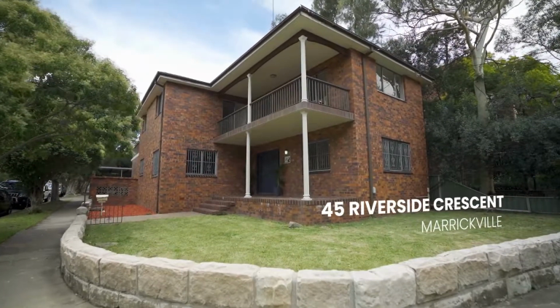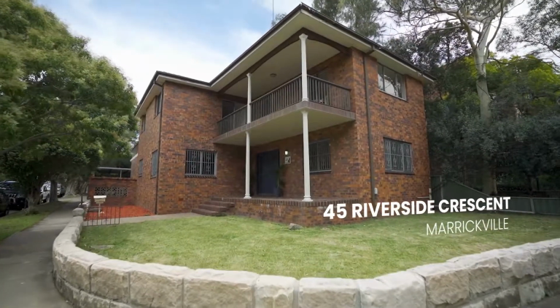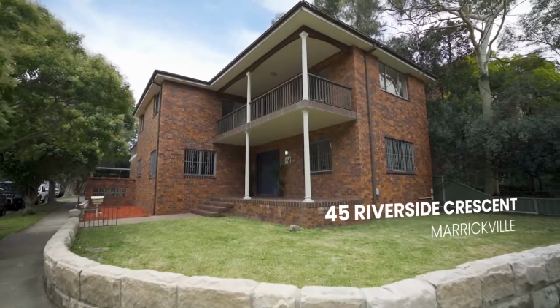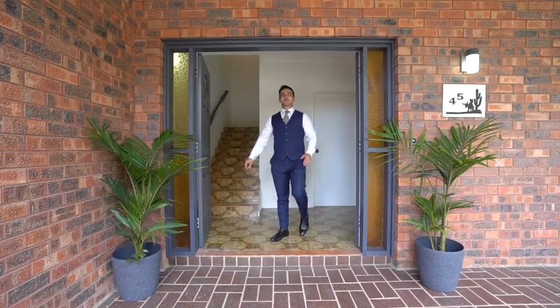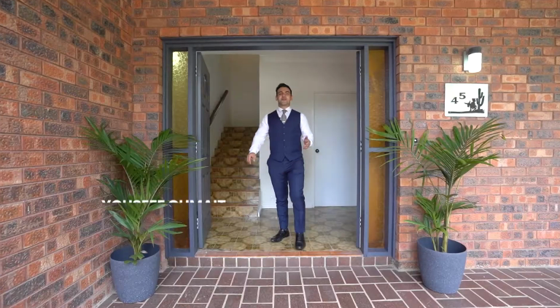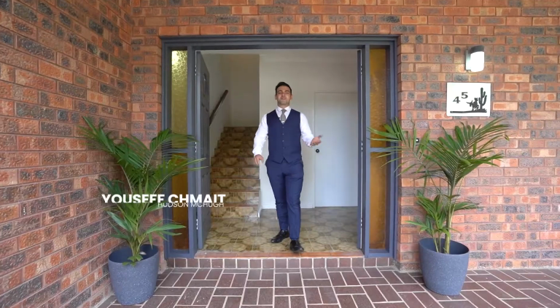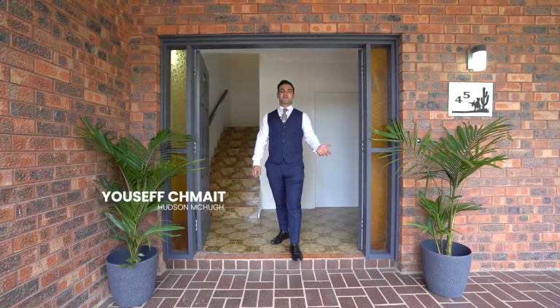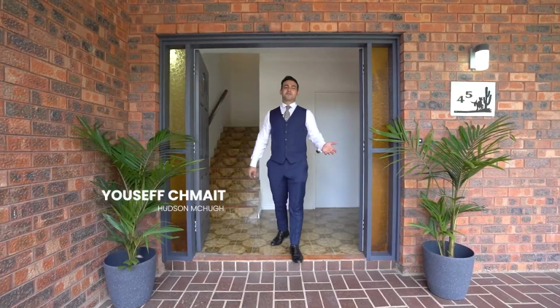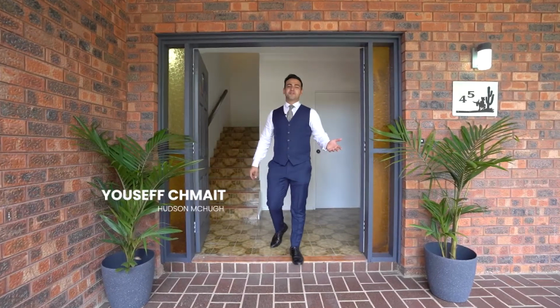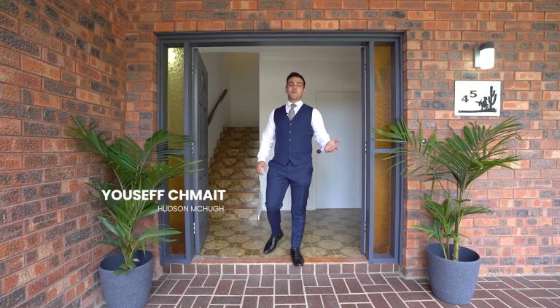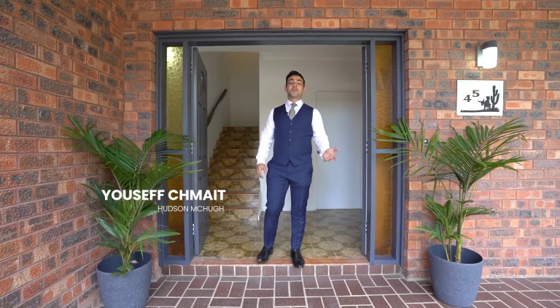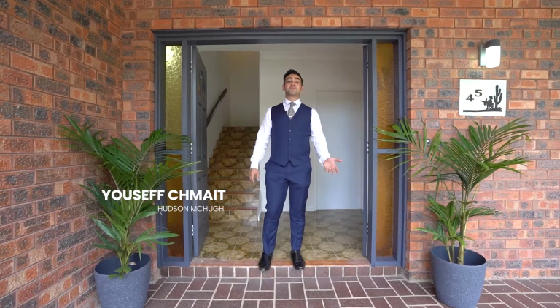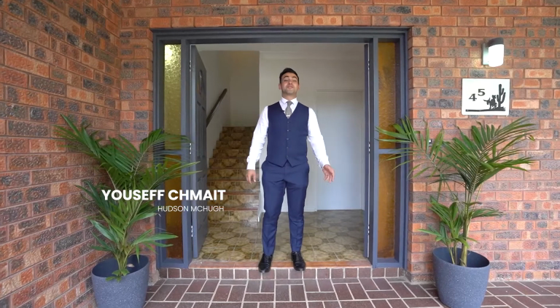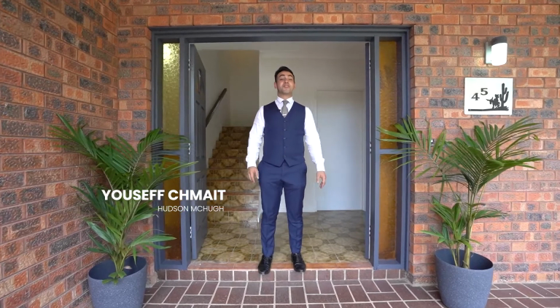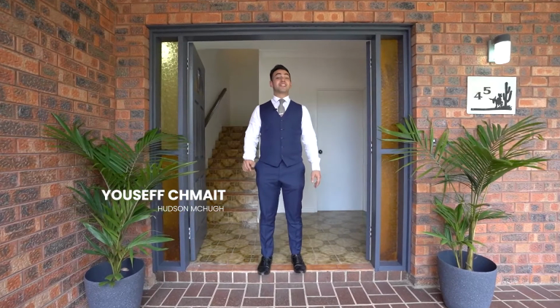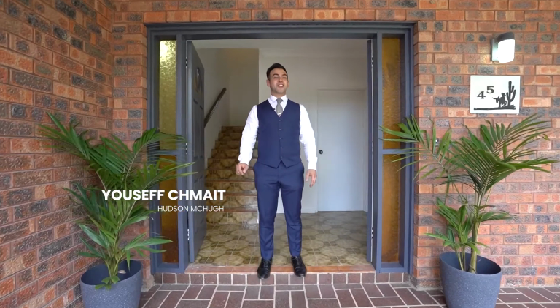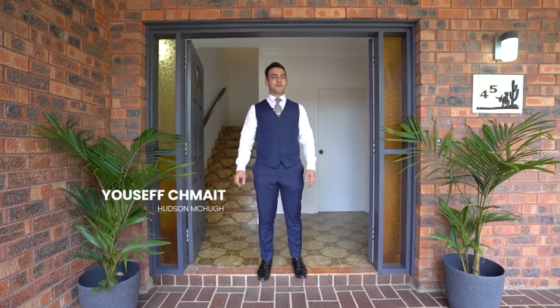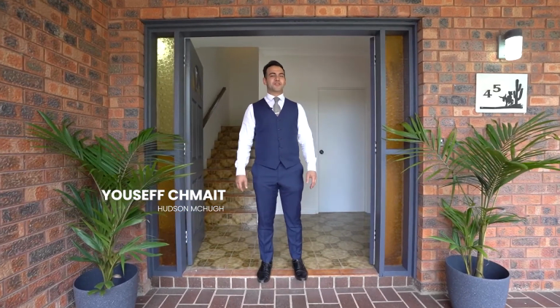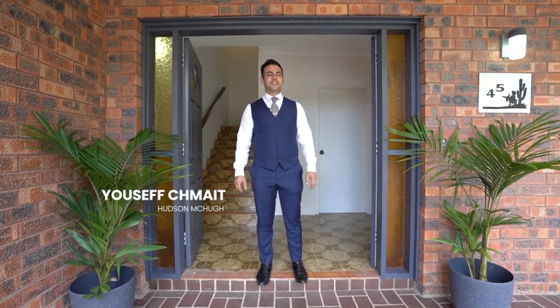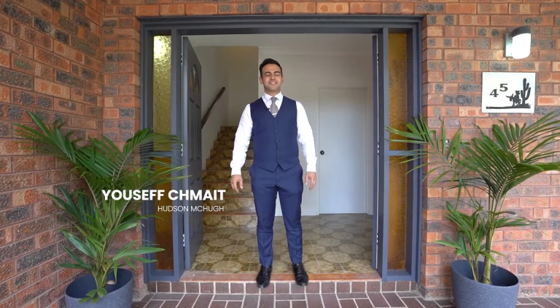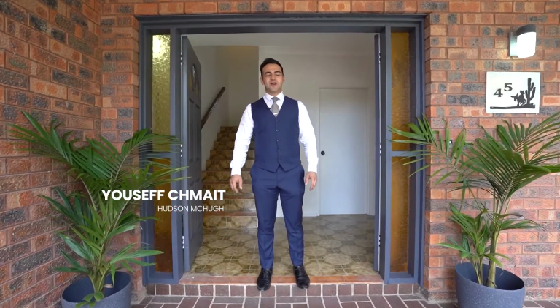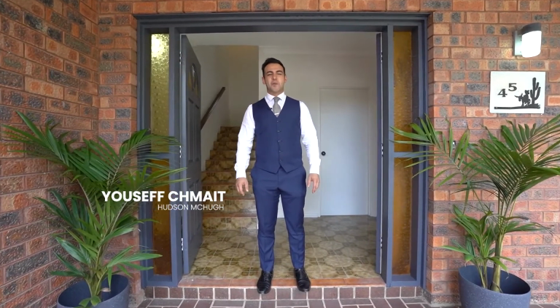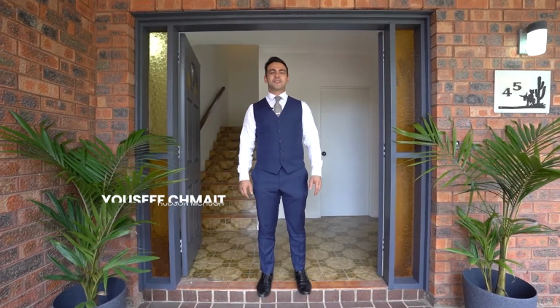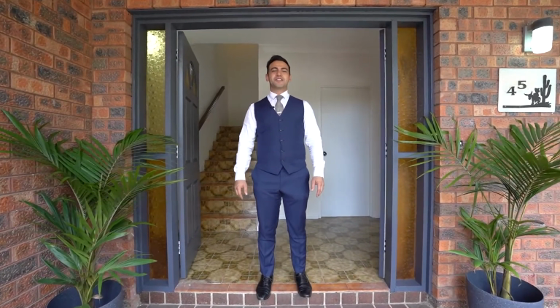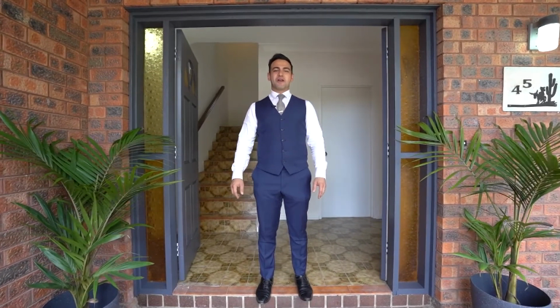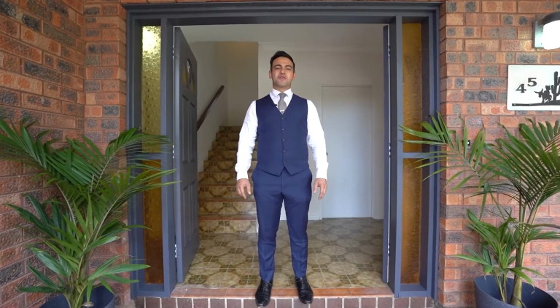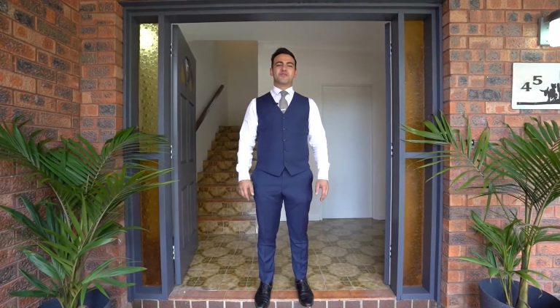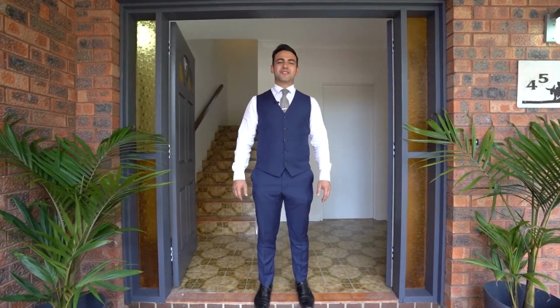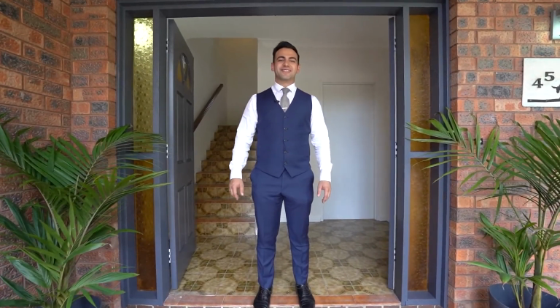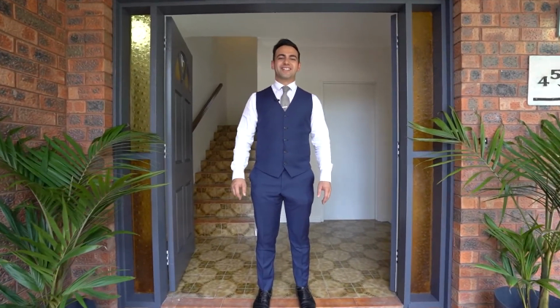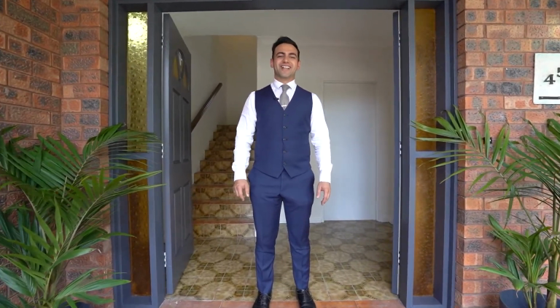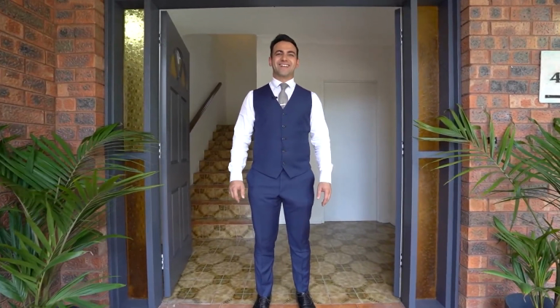Hi, I'm Yusuf from Hudson McHugh and welcome to this very exciting opportunity opposite the Marigold Golf Course. Let's check it out.